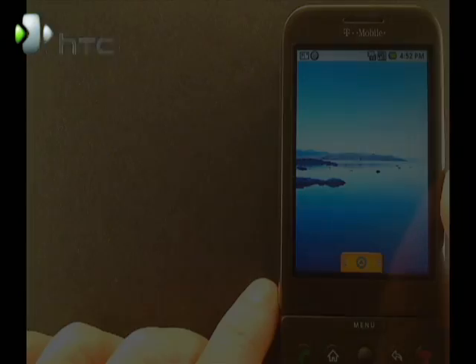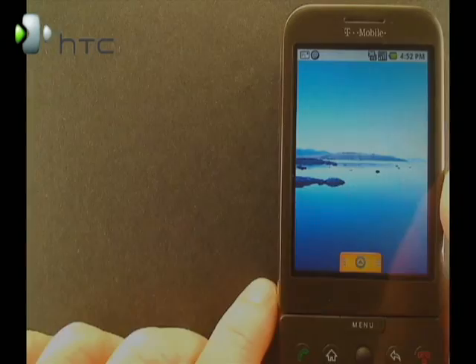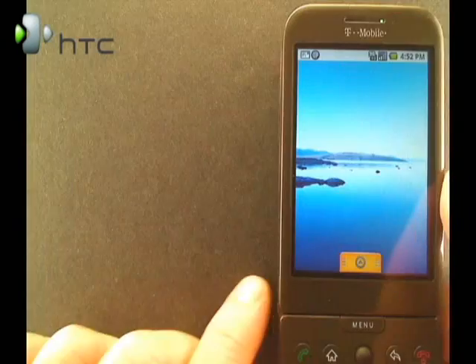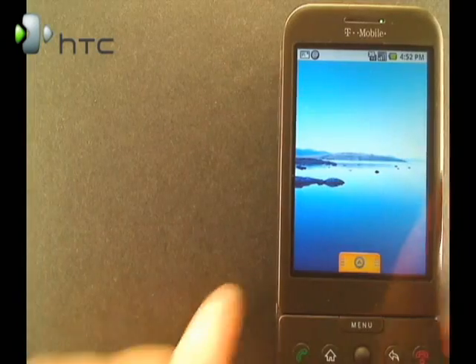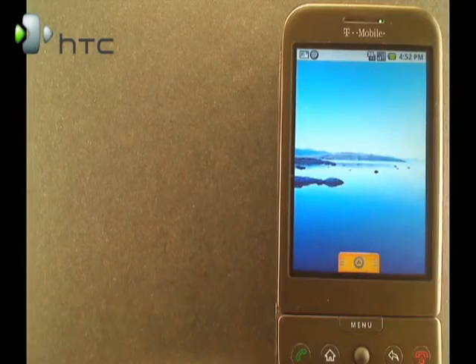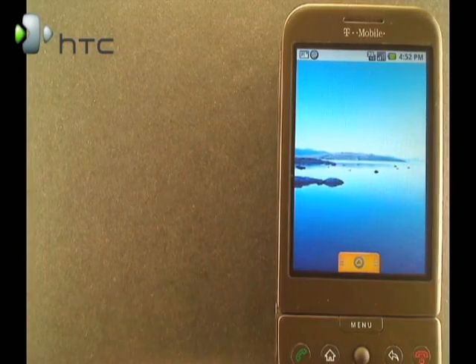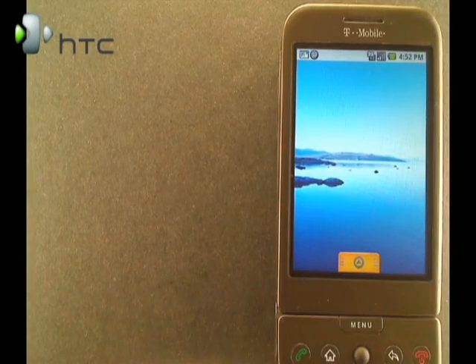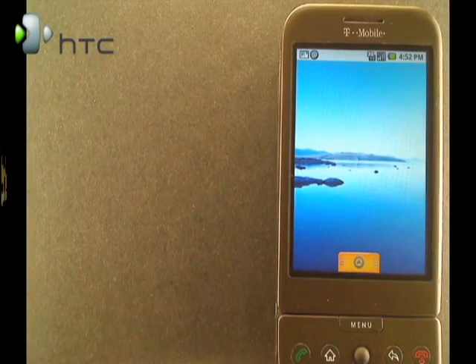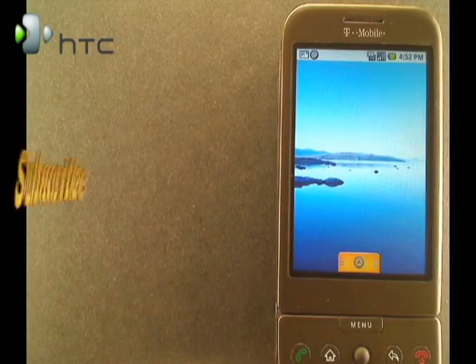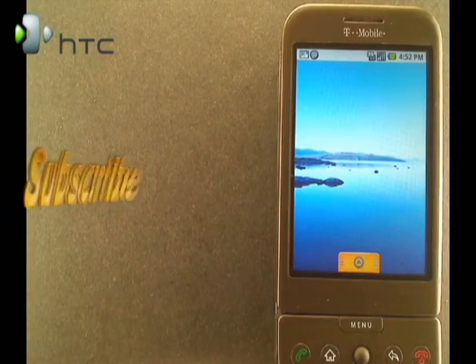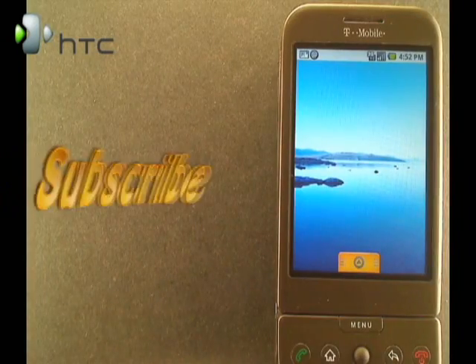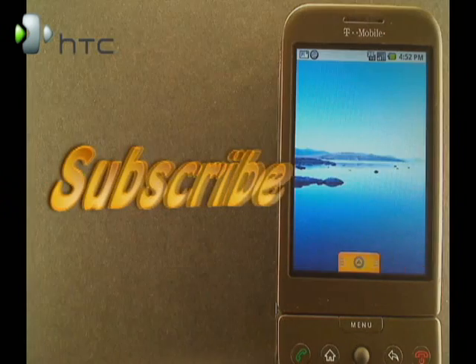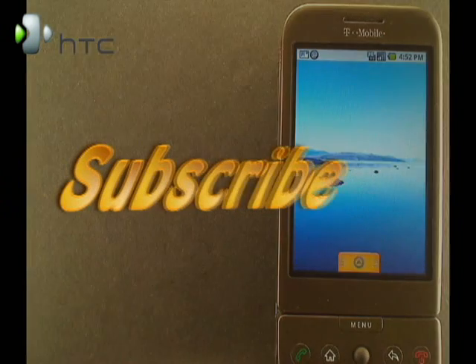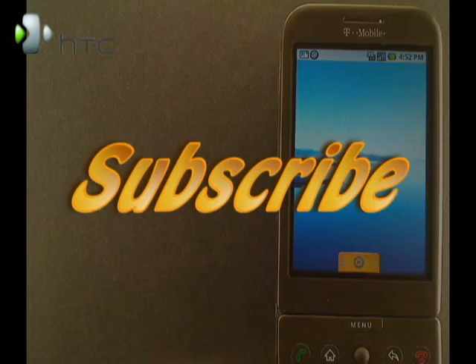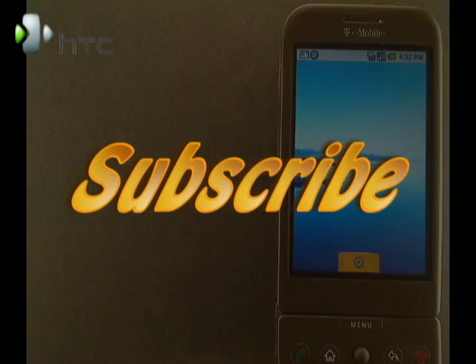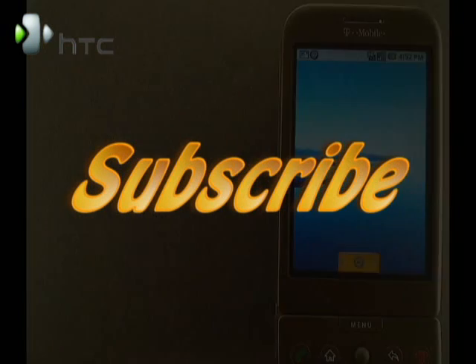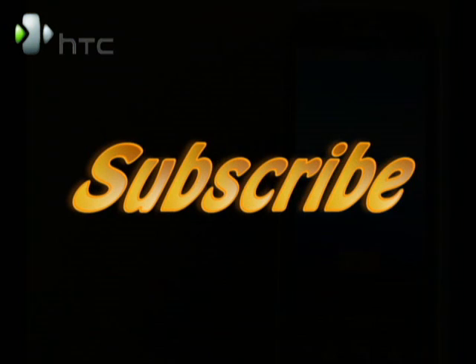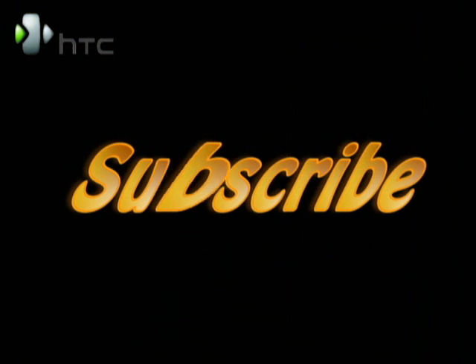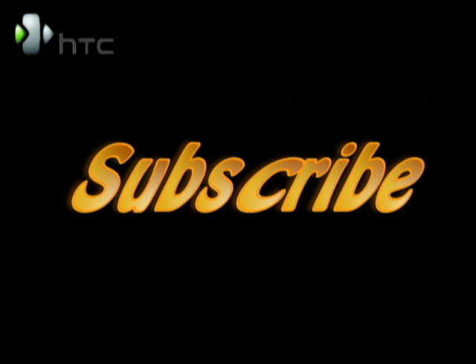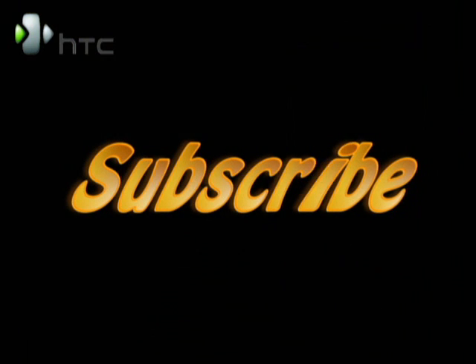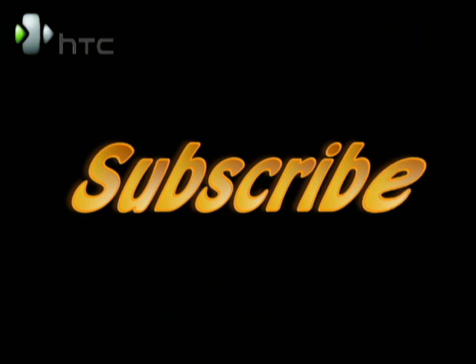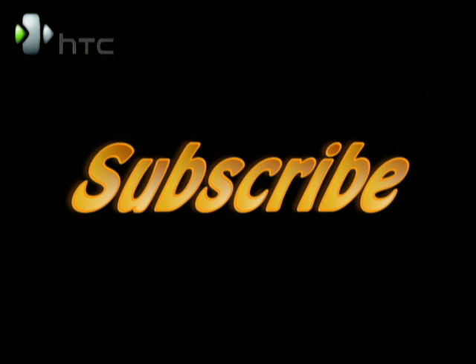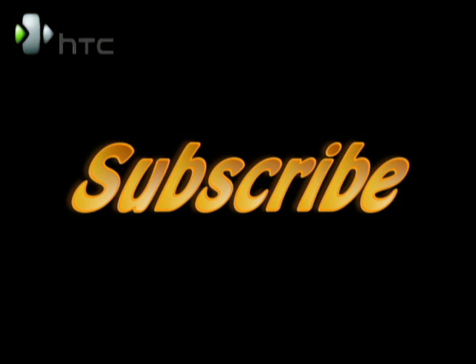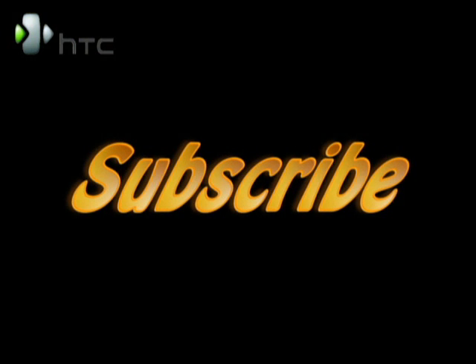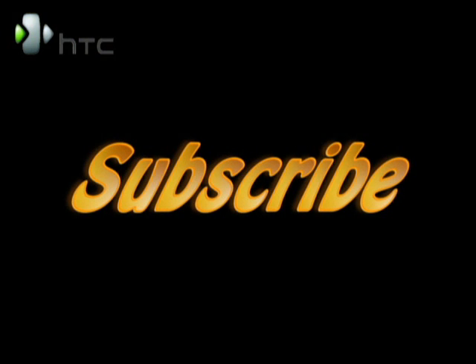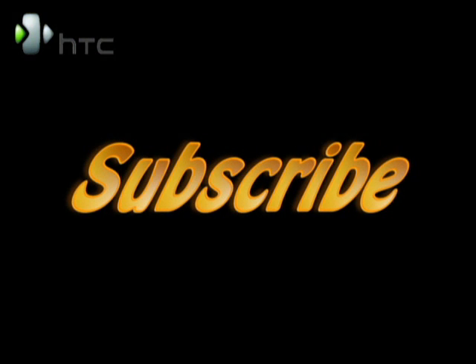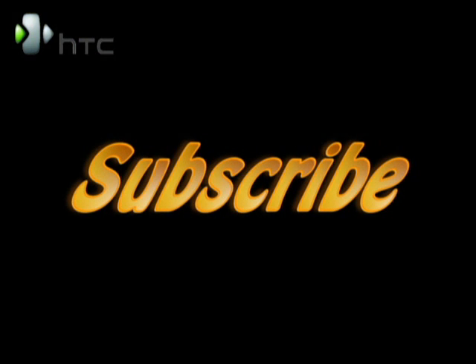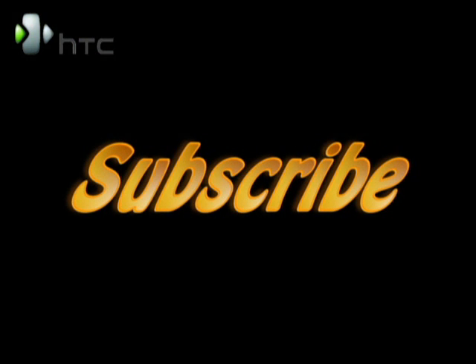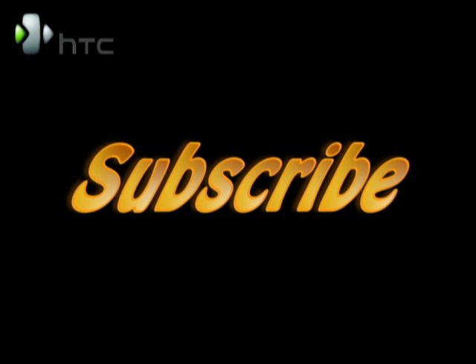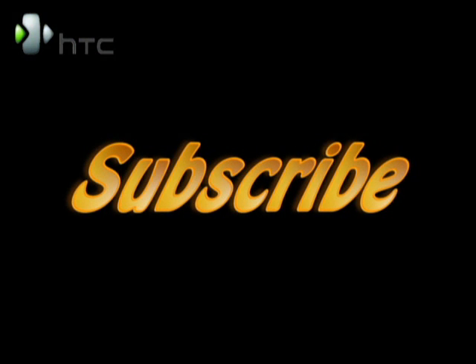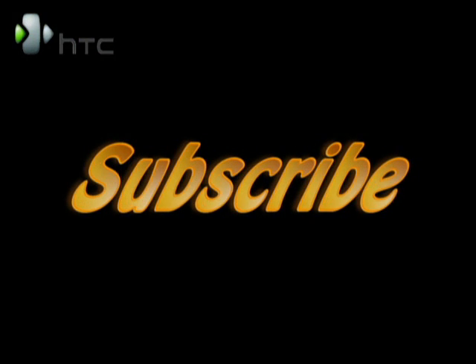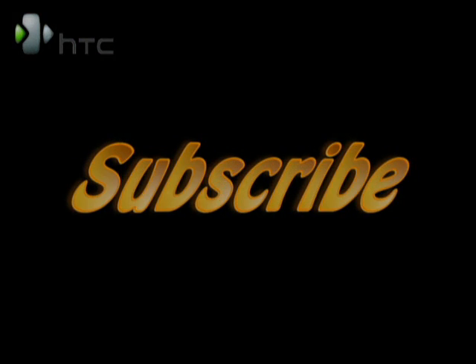That's all for now. Be sure to subscribe to our channel. And until next time, I'm Mike Benton for HTC.